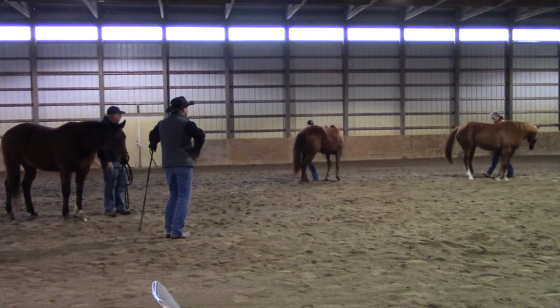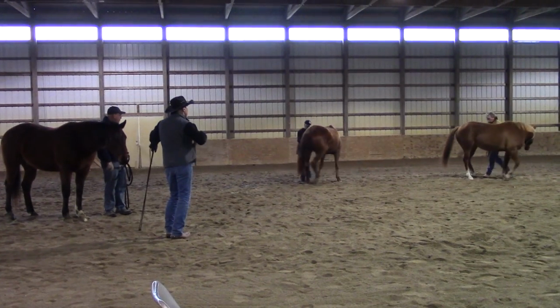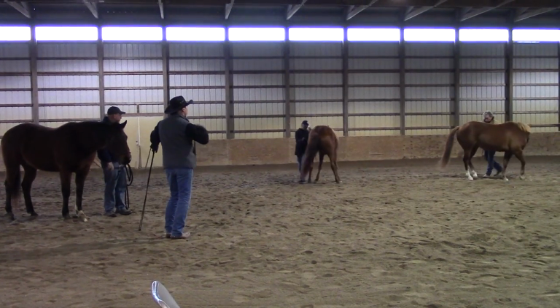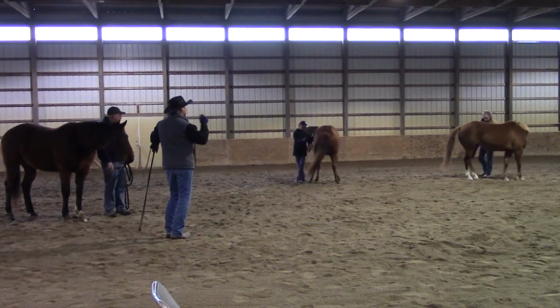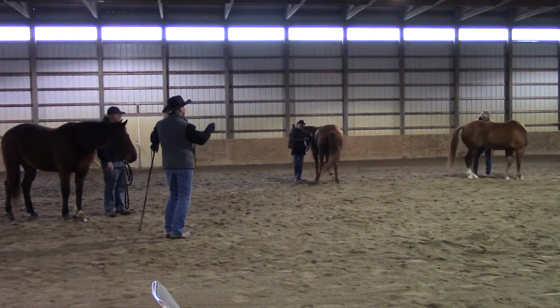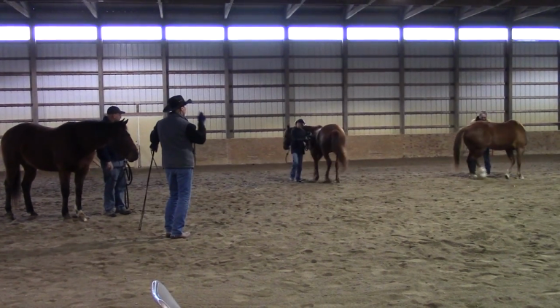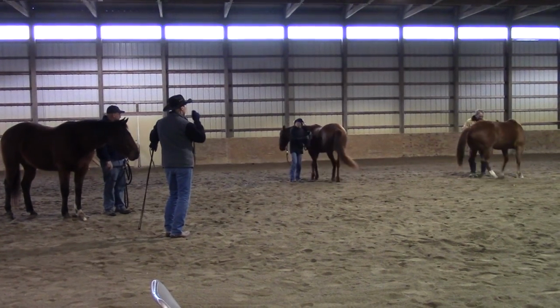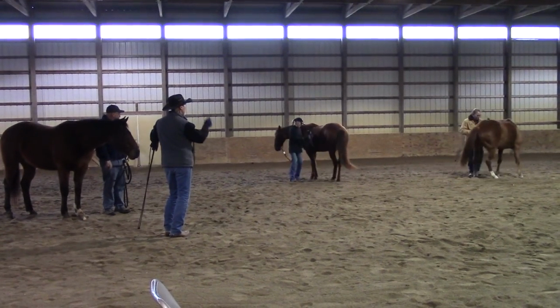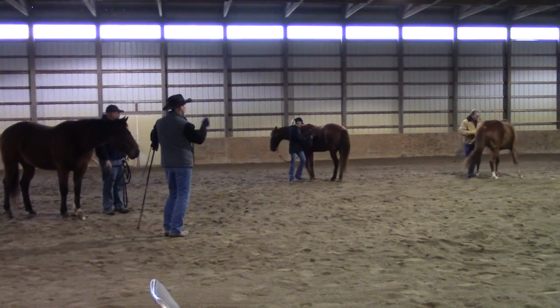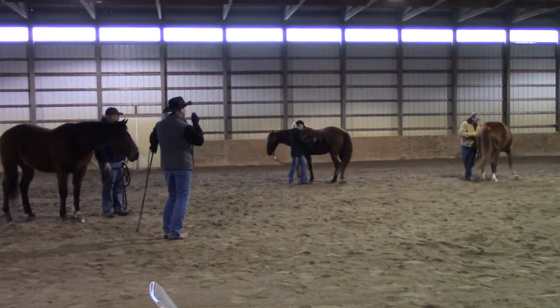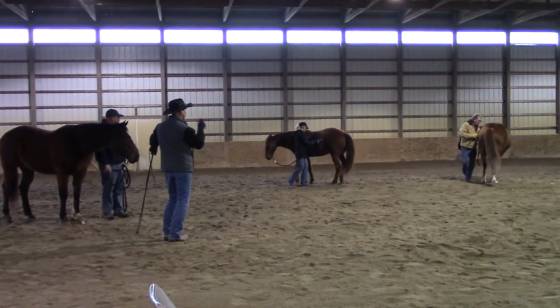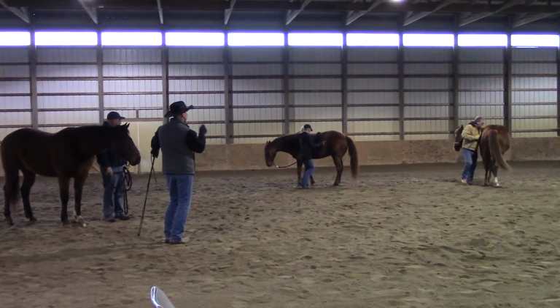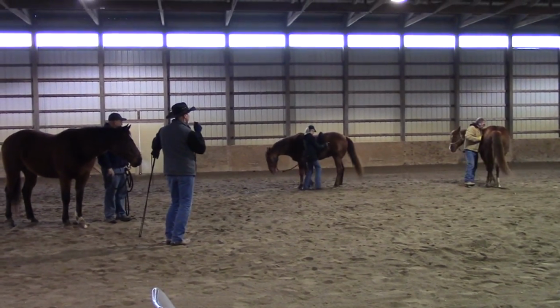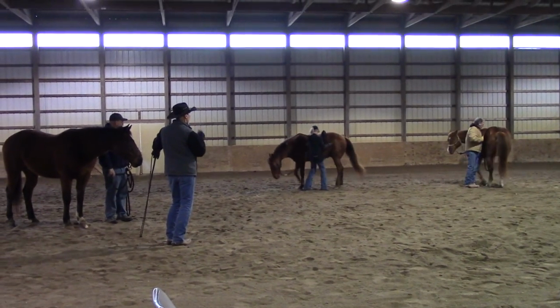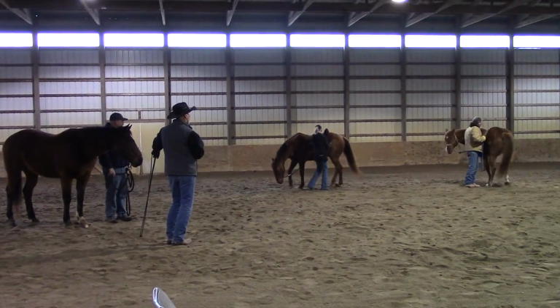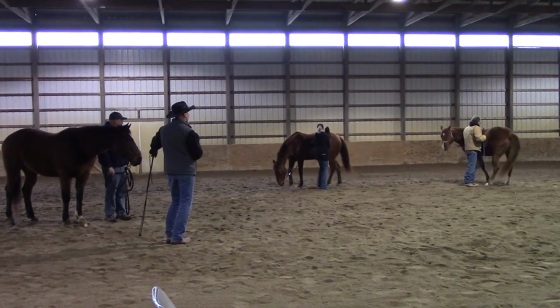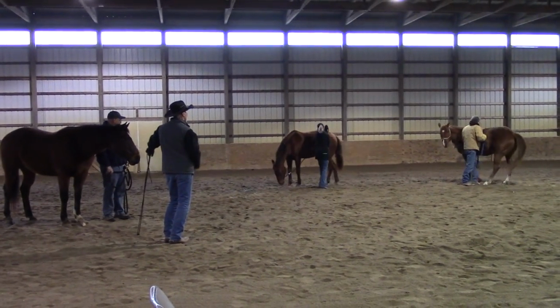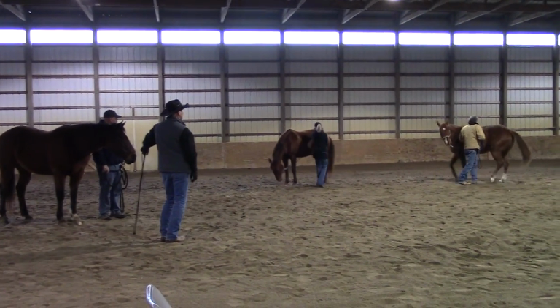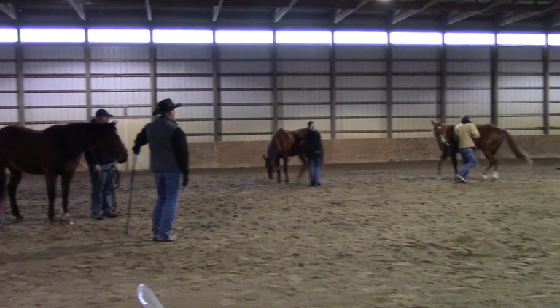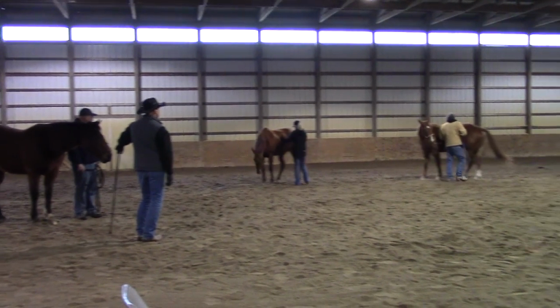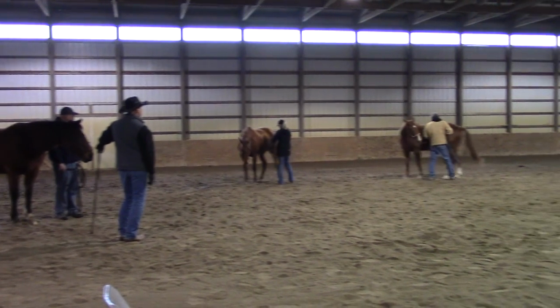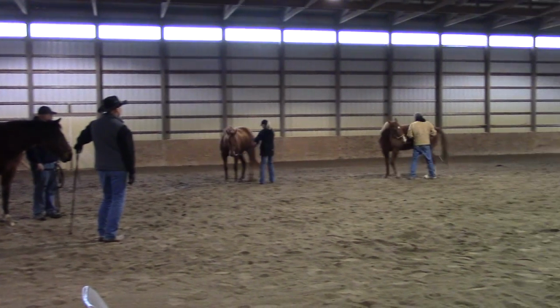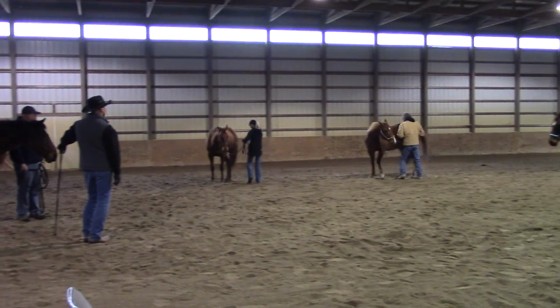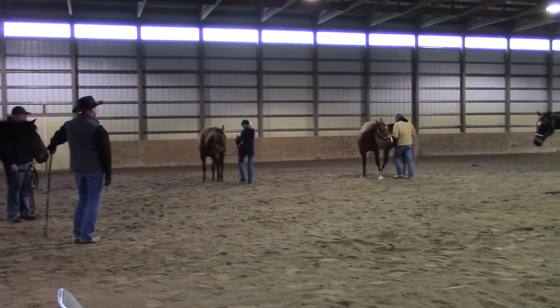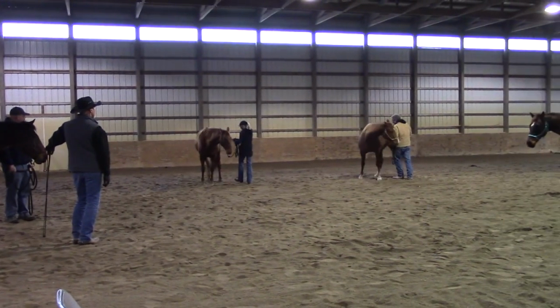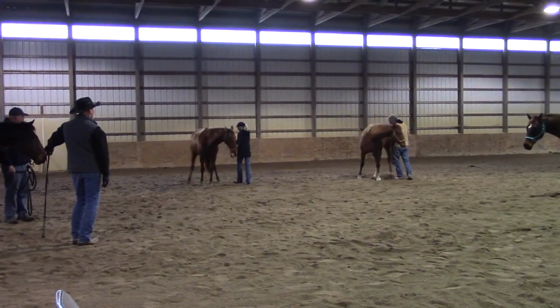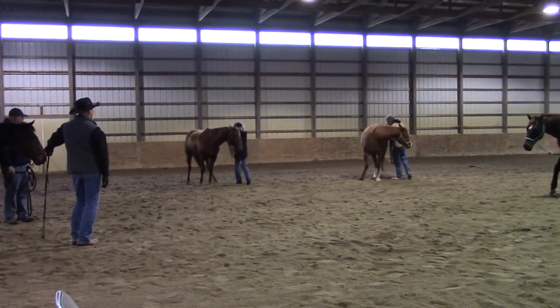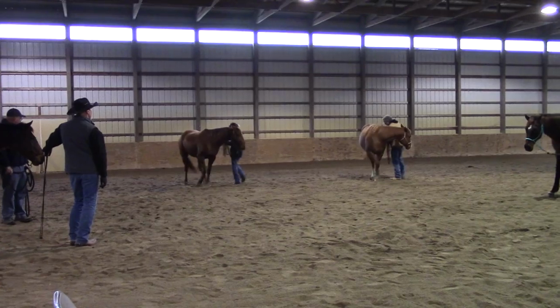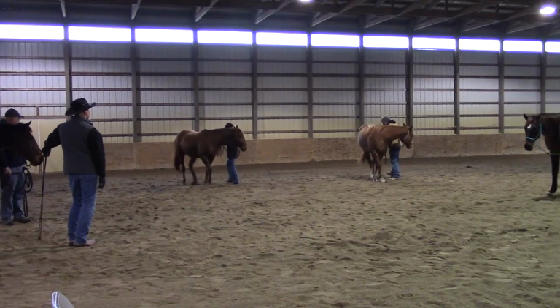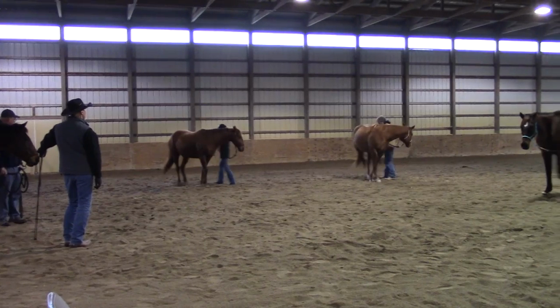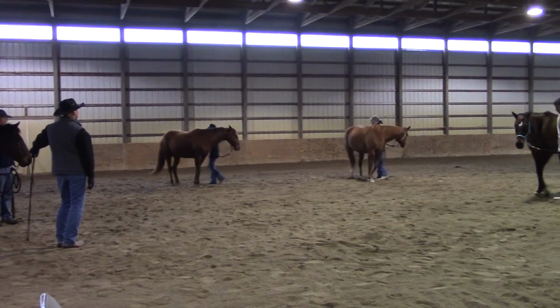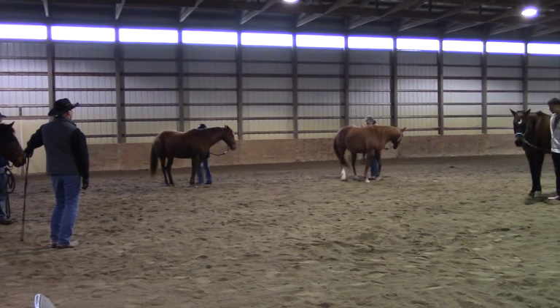In cadence, Rick. One, two, three, four. In cadence. One, two, three, four.